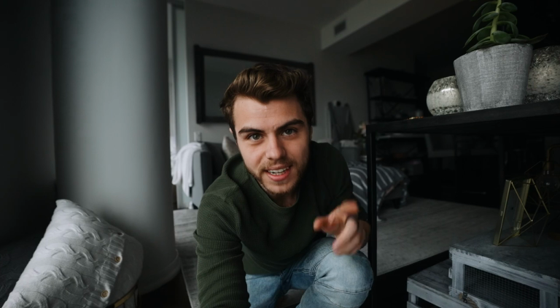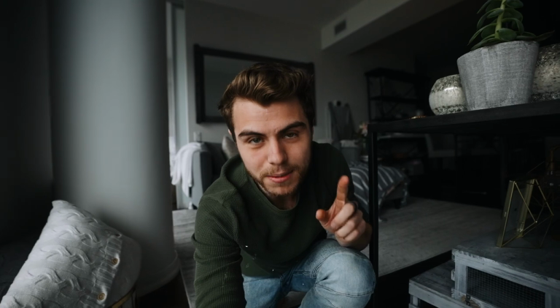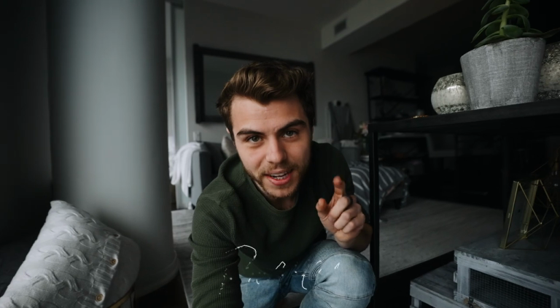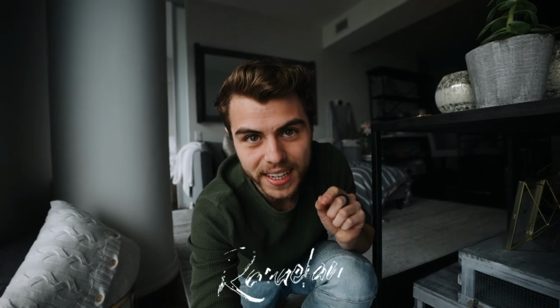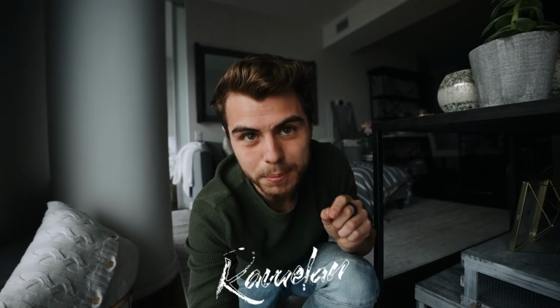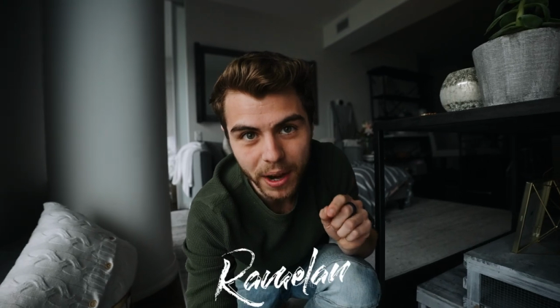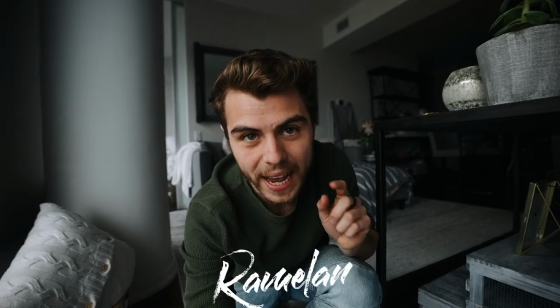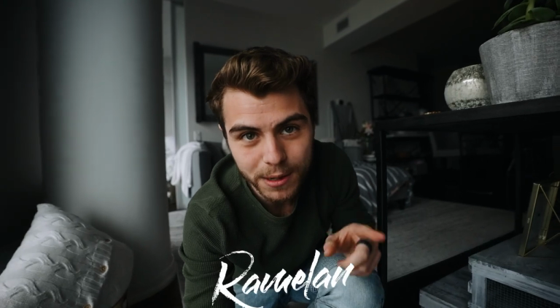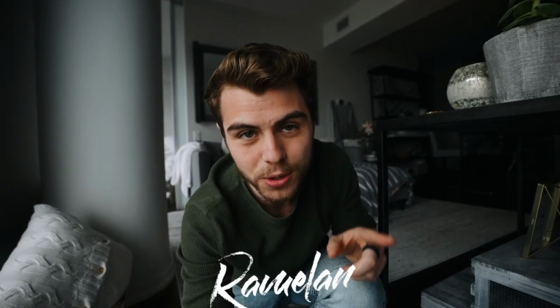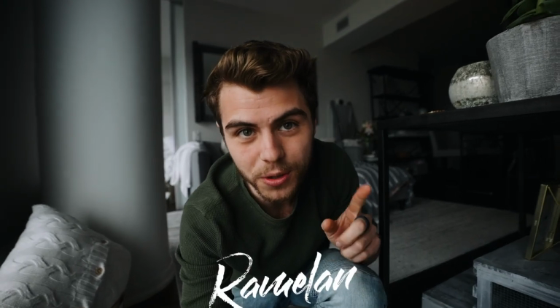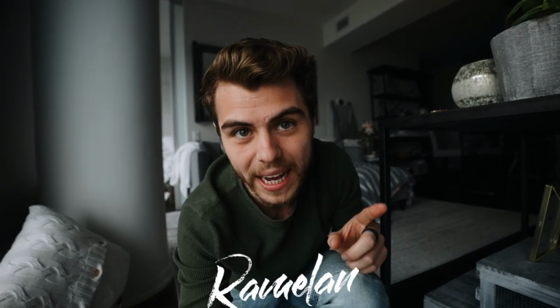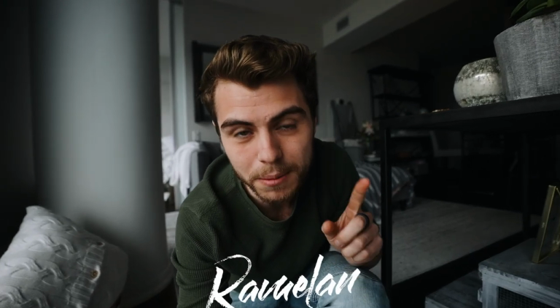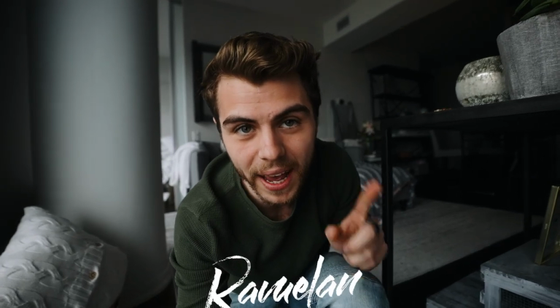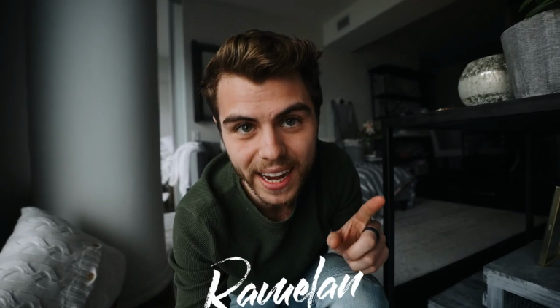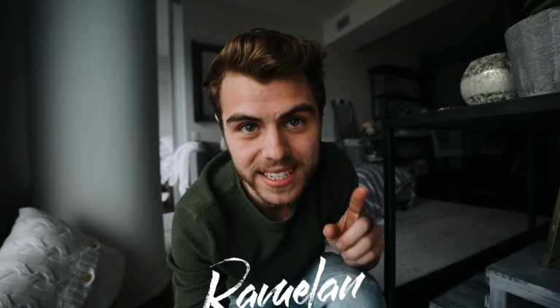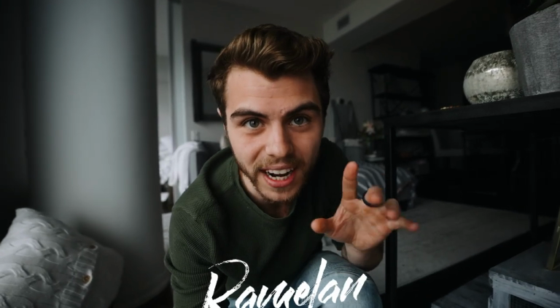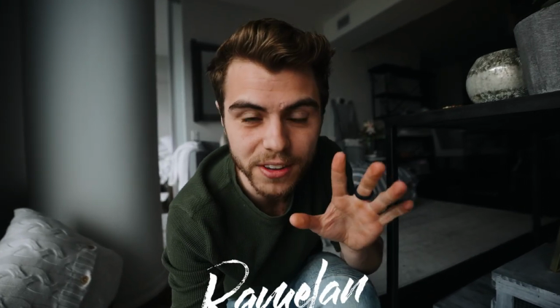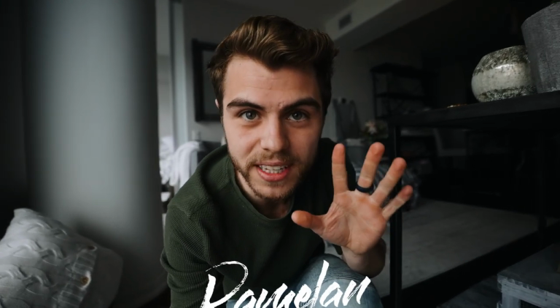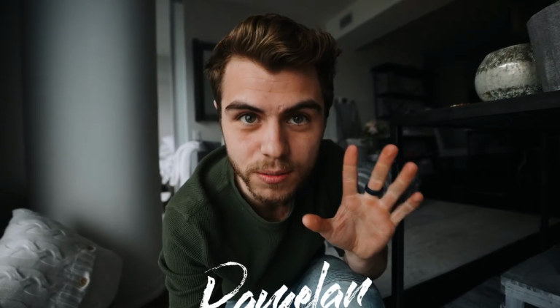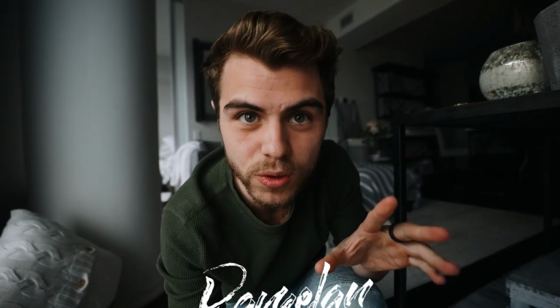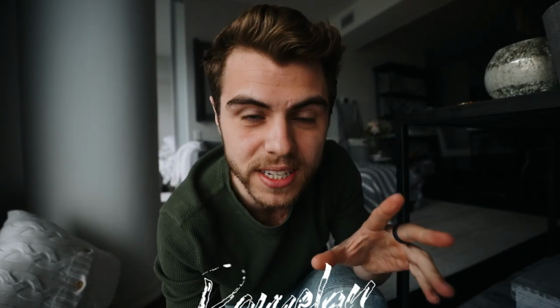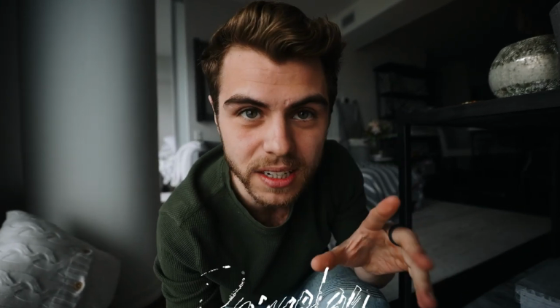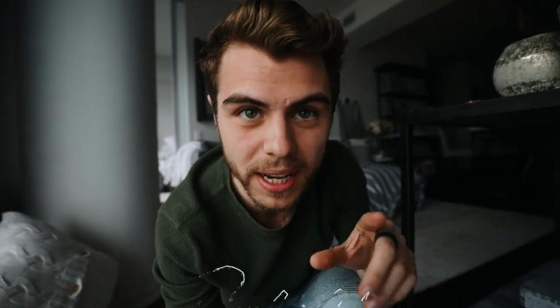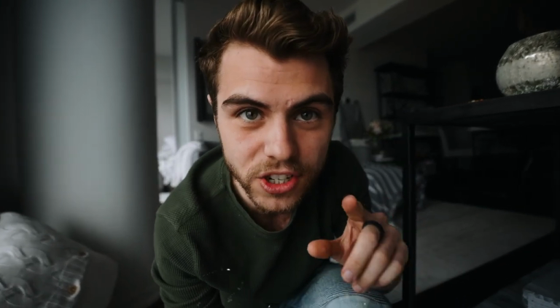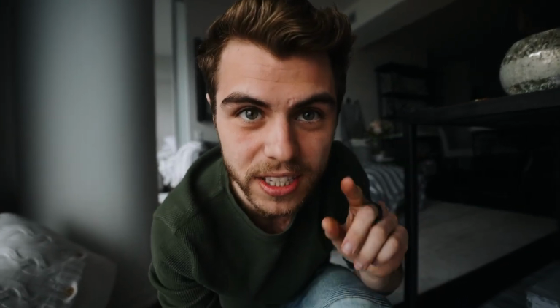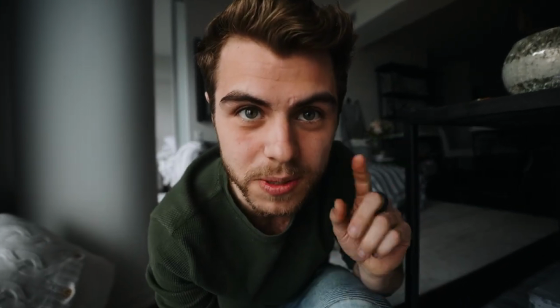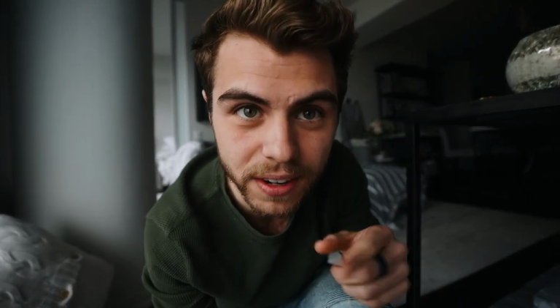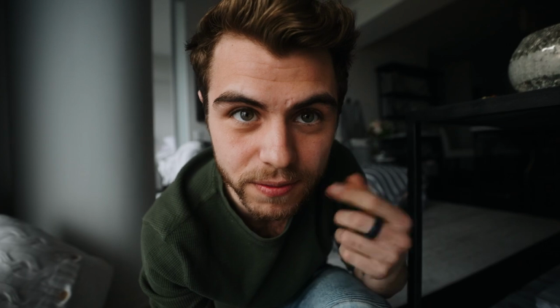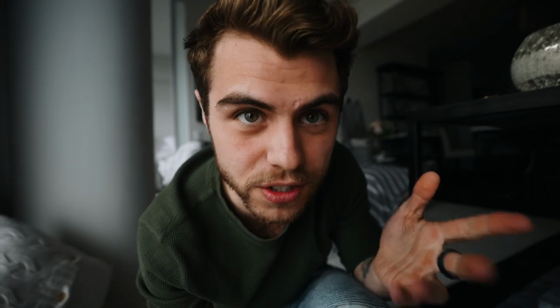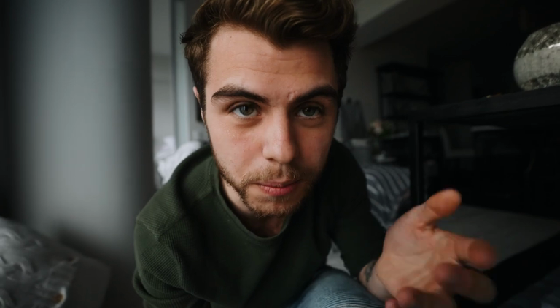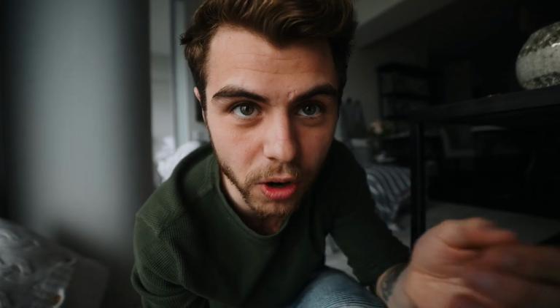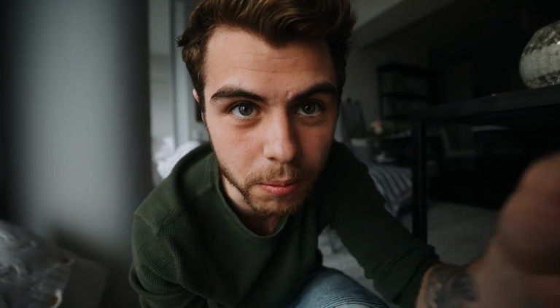Today I'm talking about household item hacks and how you can get some really cinematic shots with stuff just from your home.